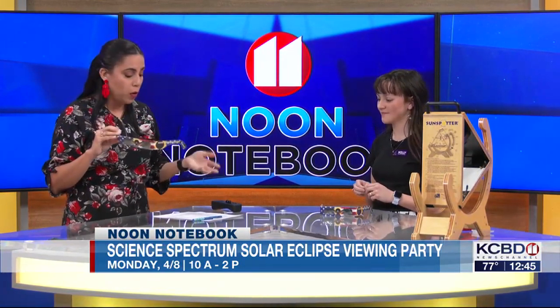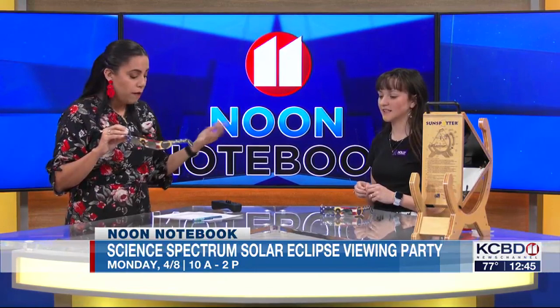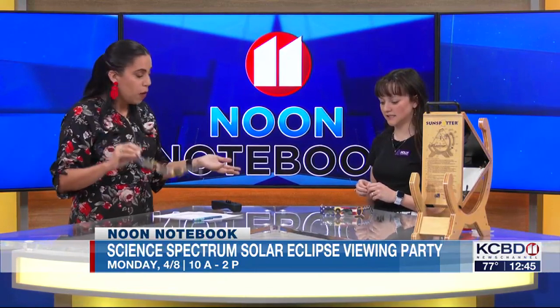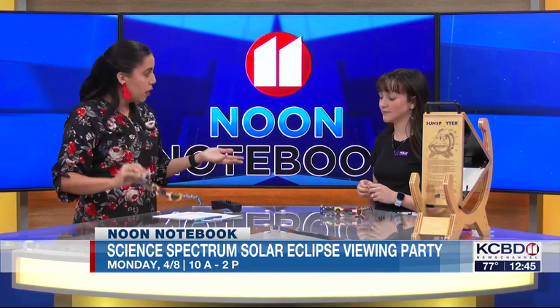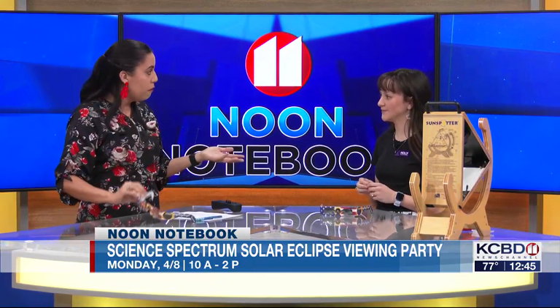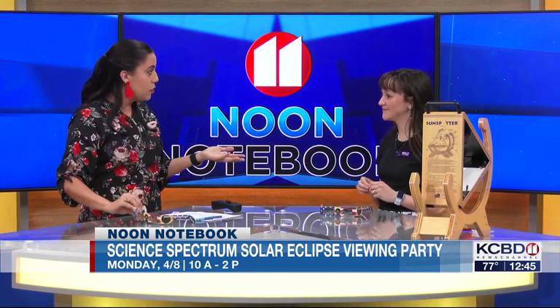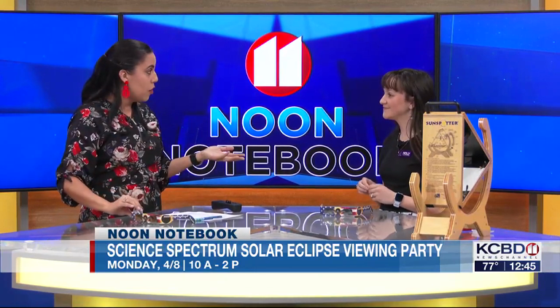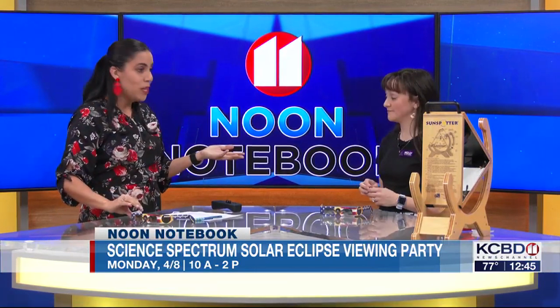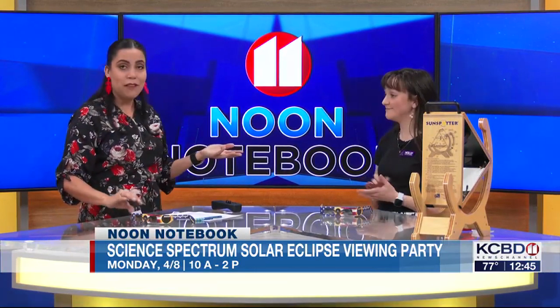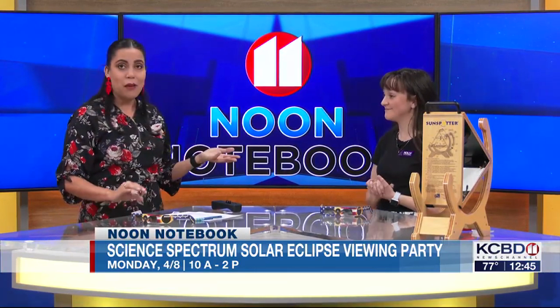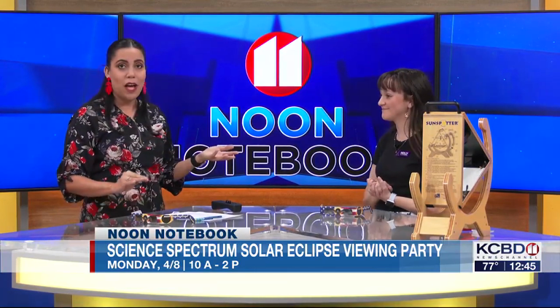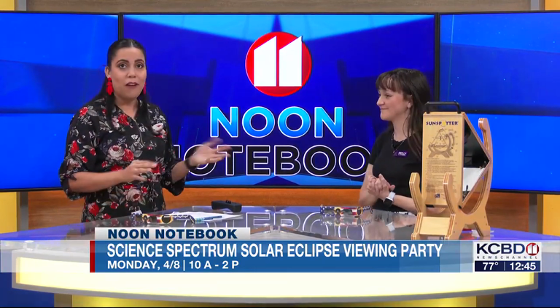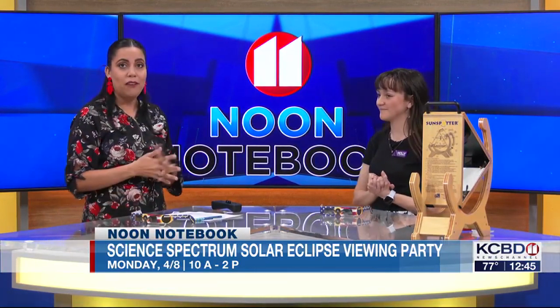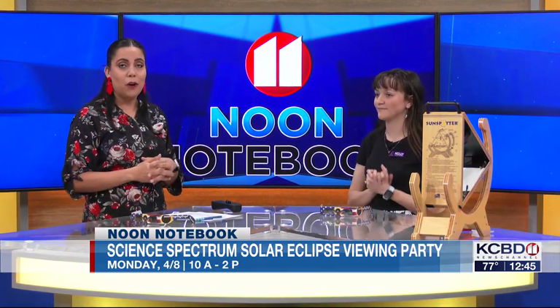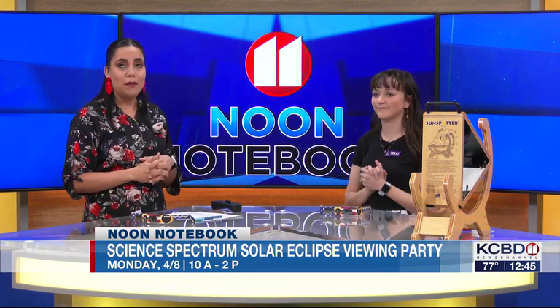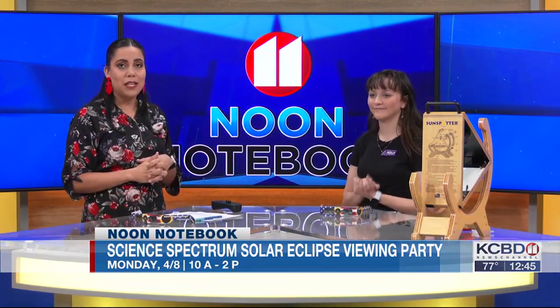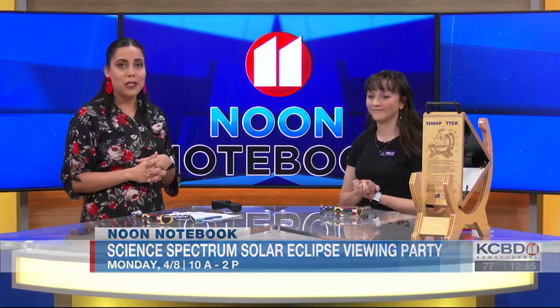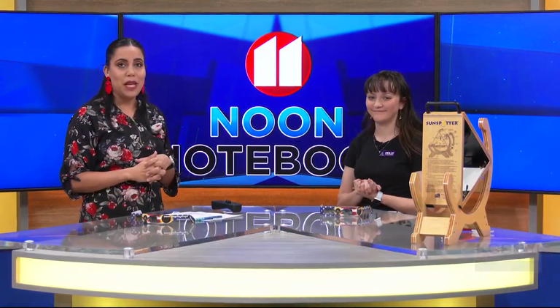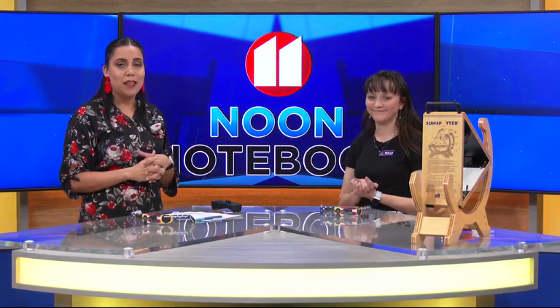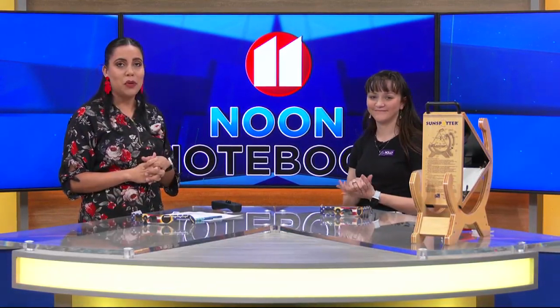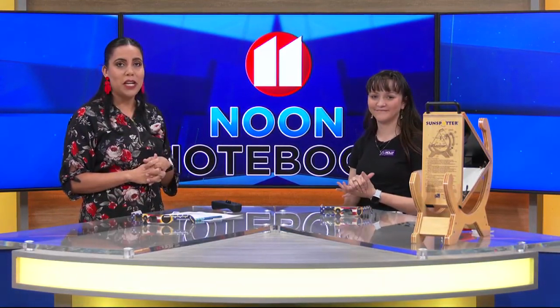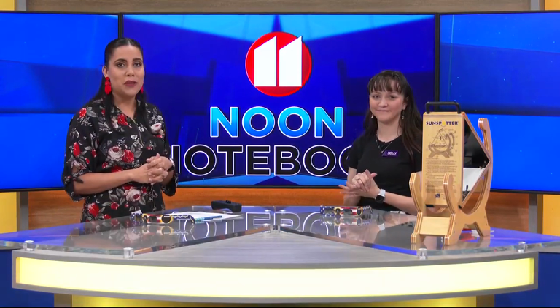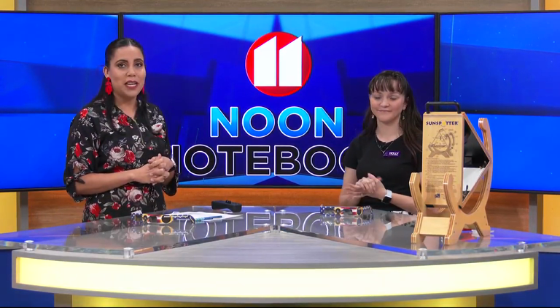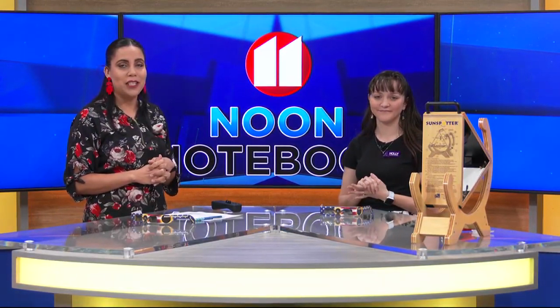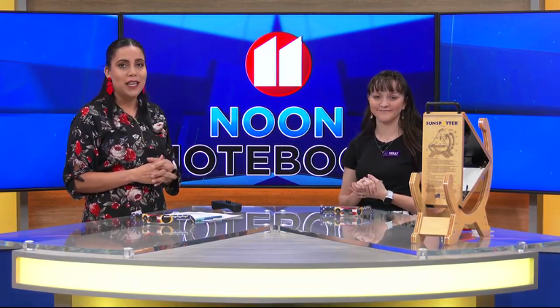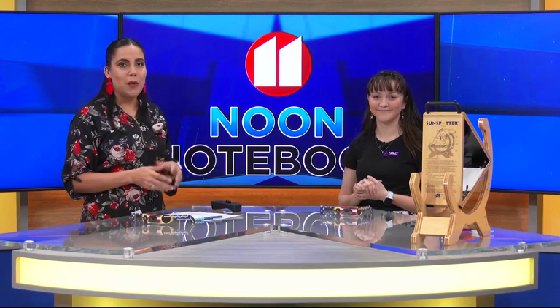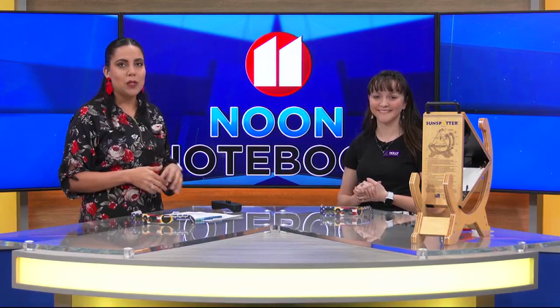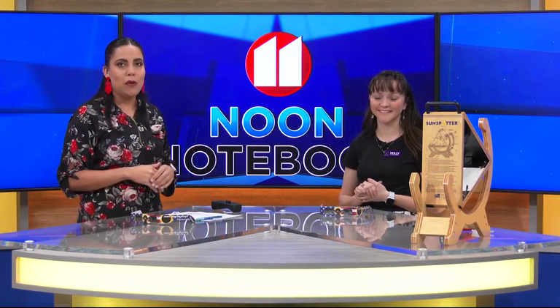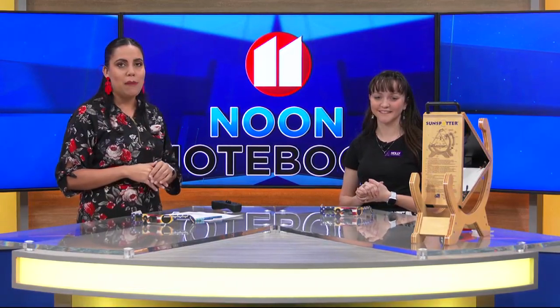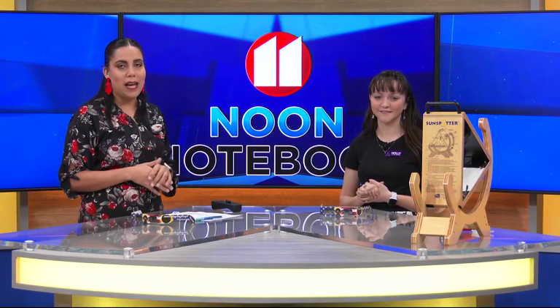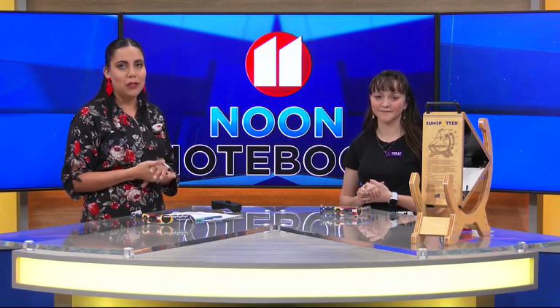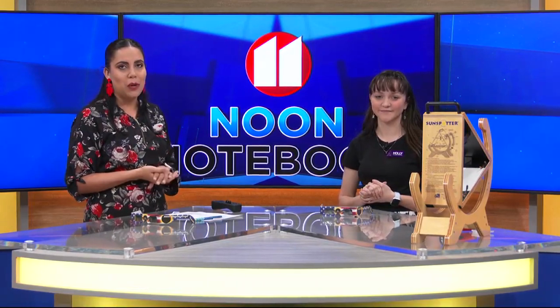If you want more information on this event, we'll have all of it on our website in the community news section. Stay with us — we'll be right back after this break.